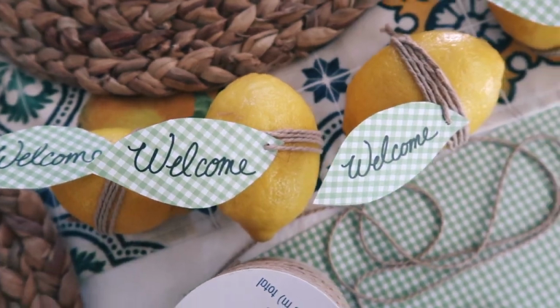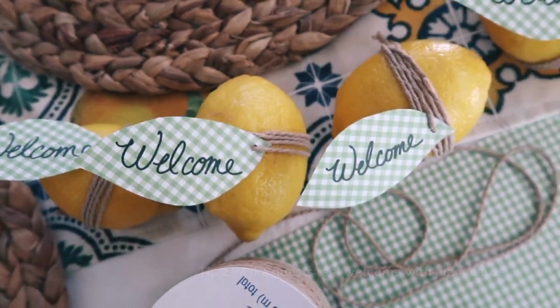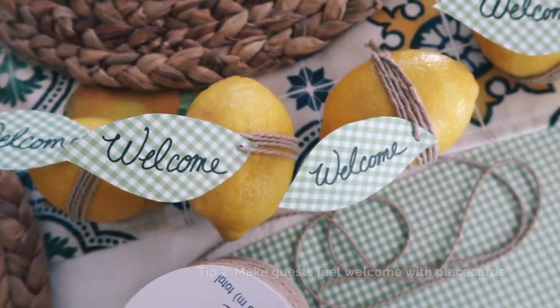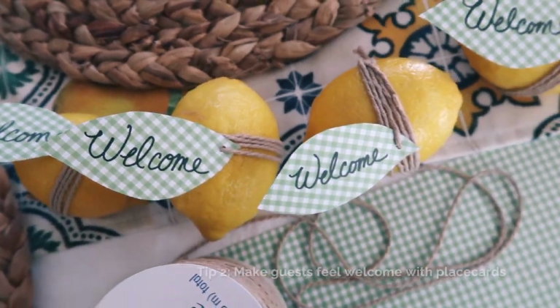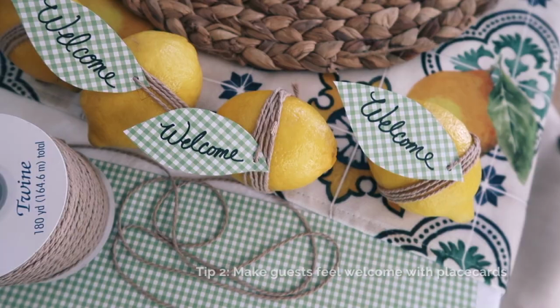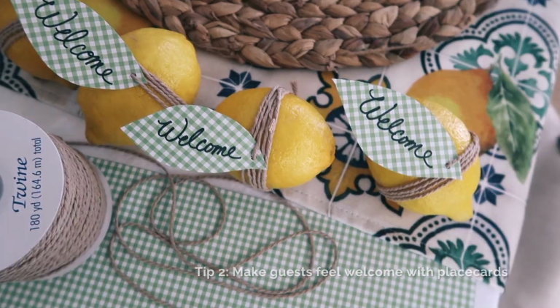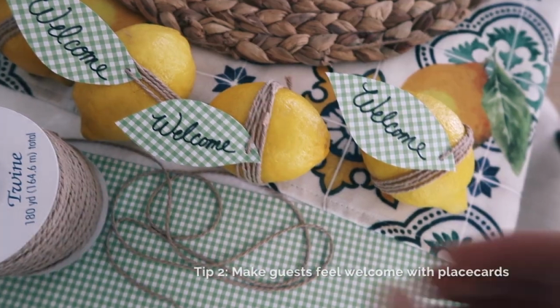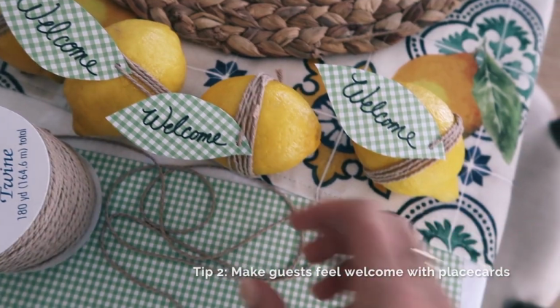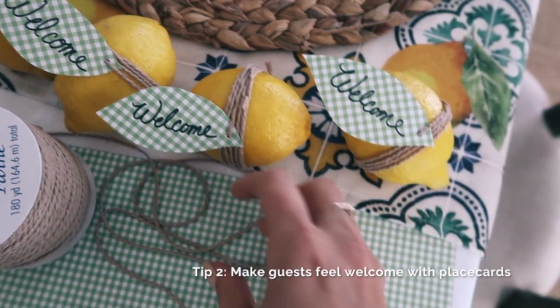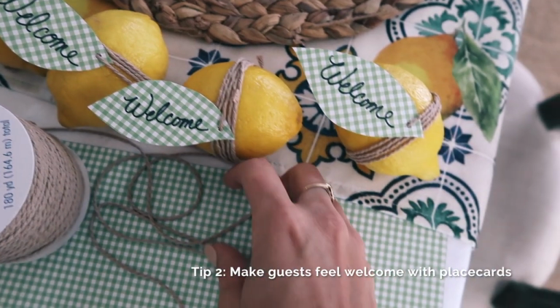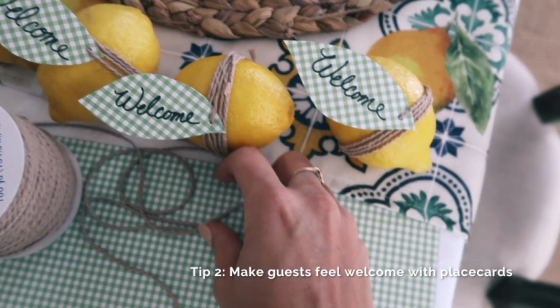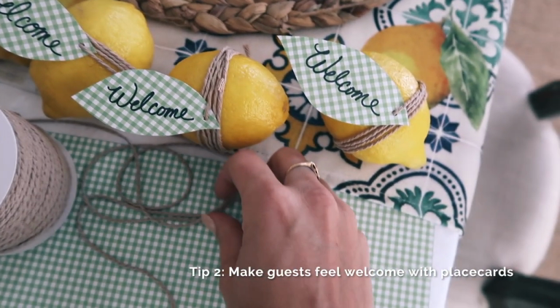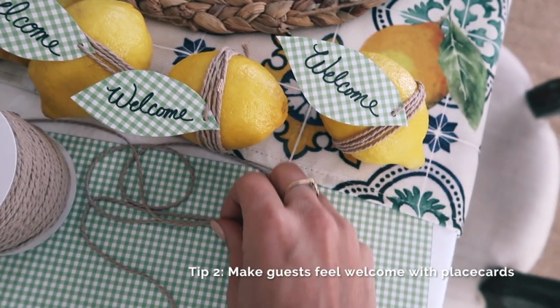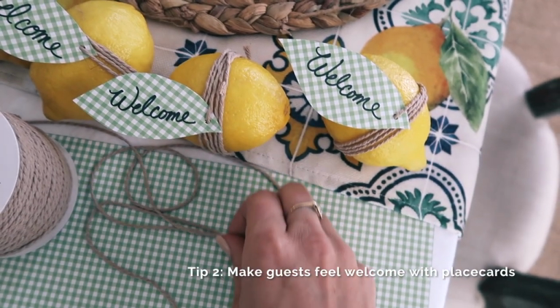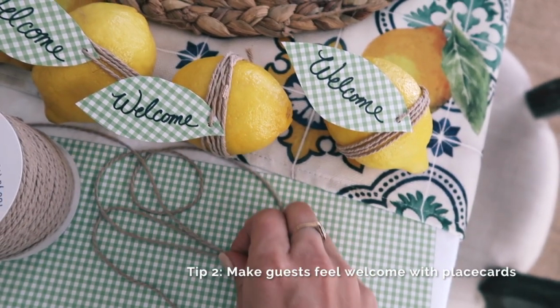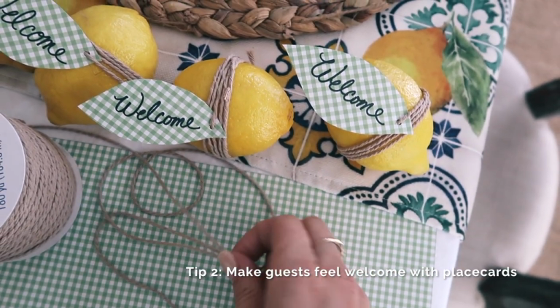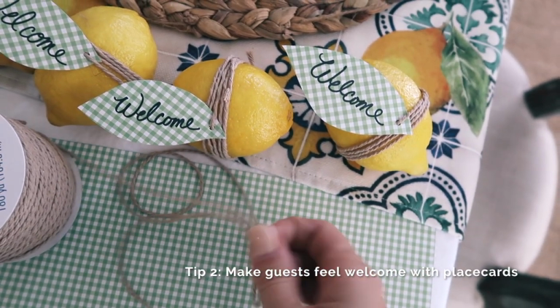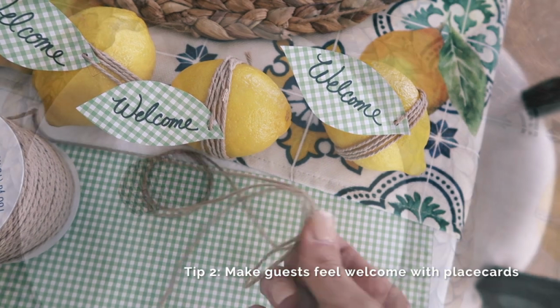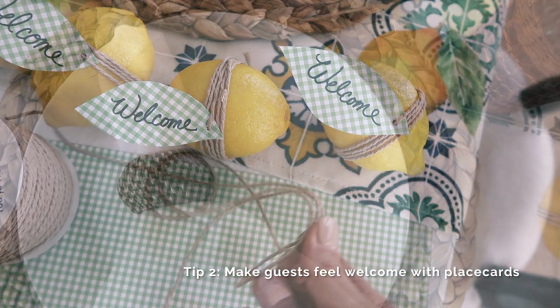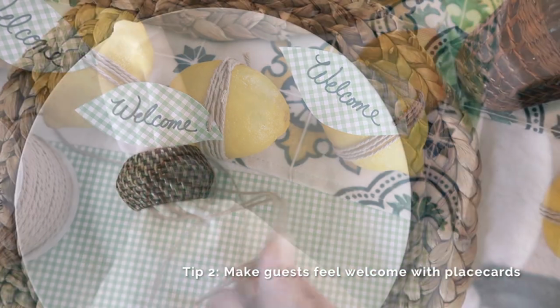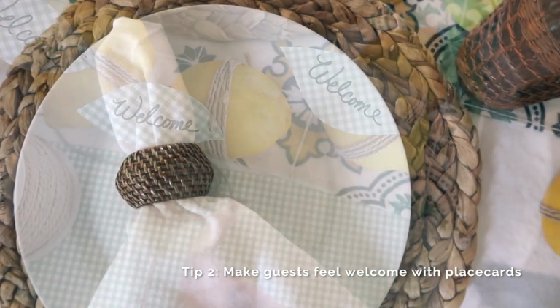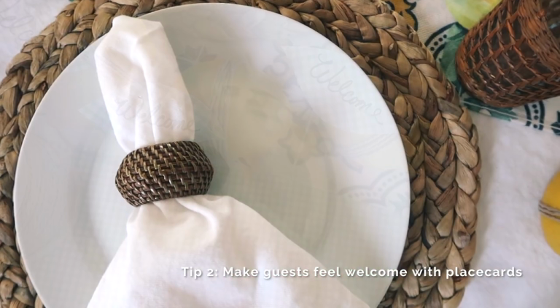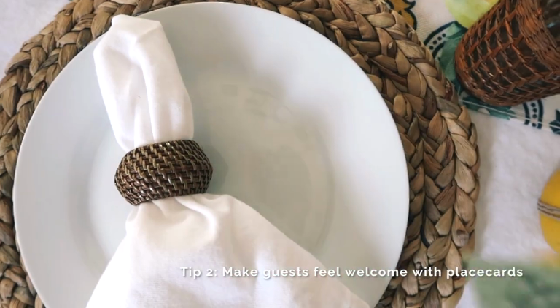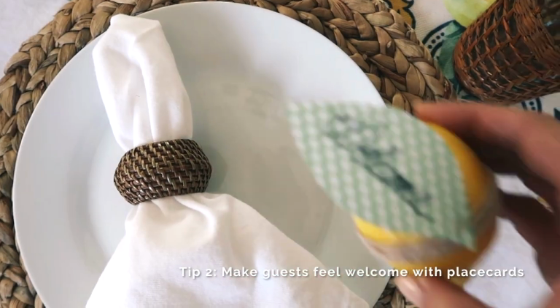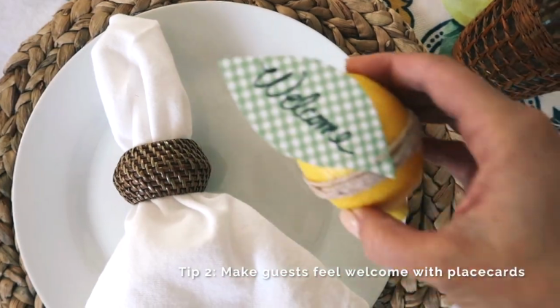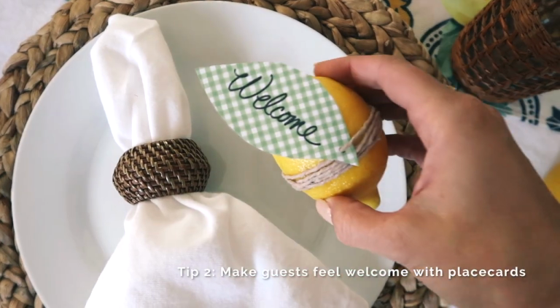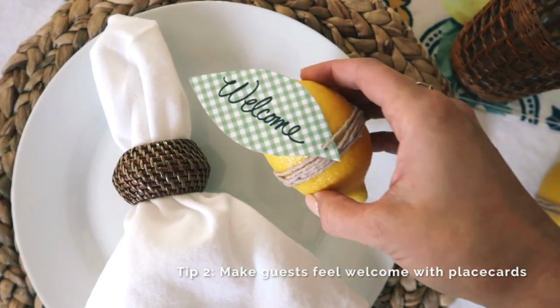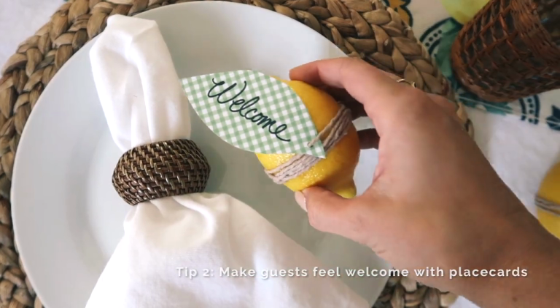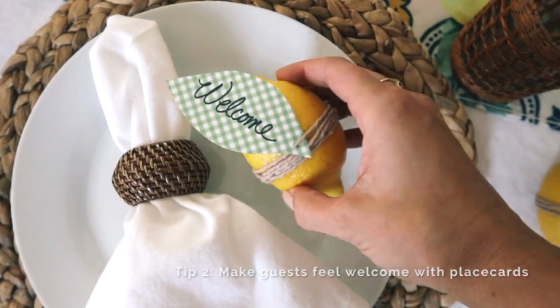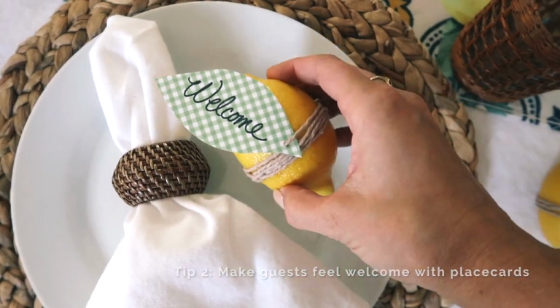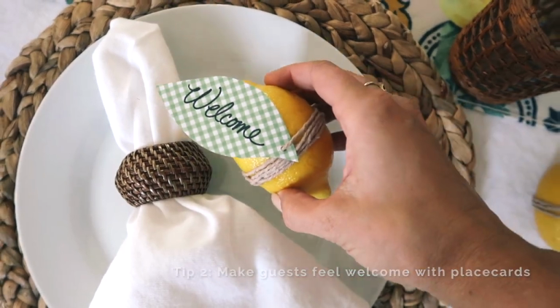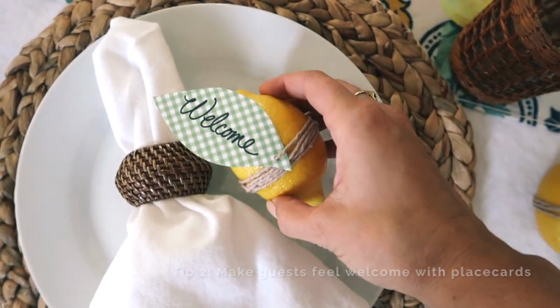I created welcome place cards for each guest, which could easily be customized with each person's name.